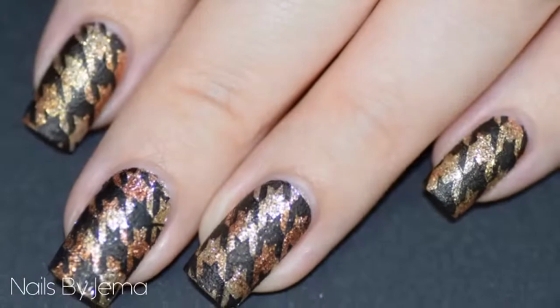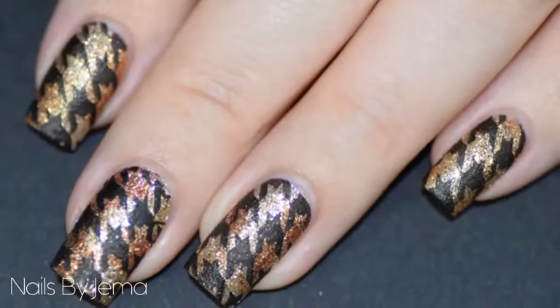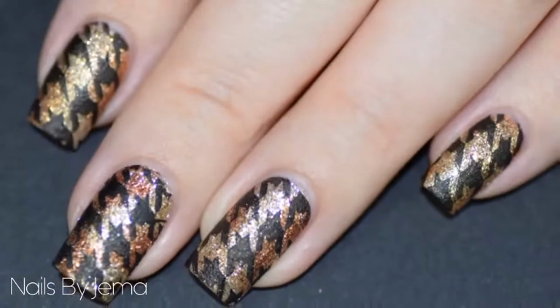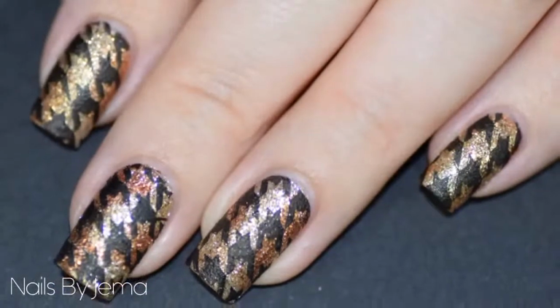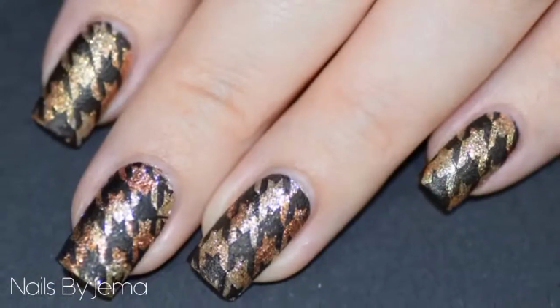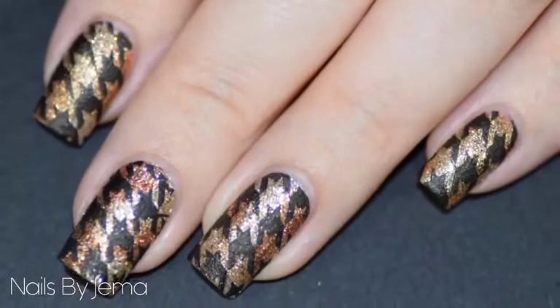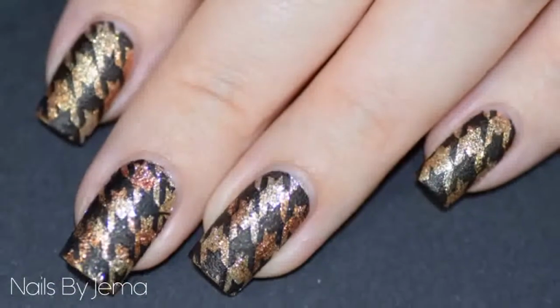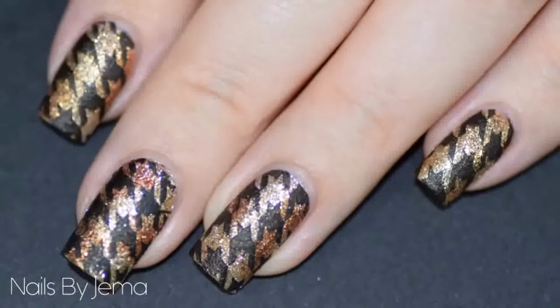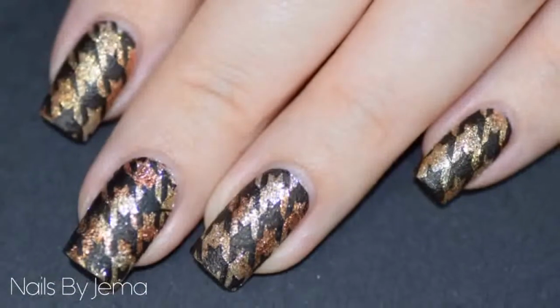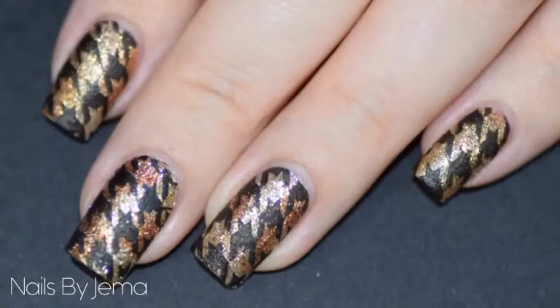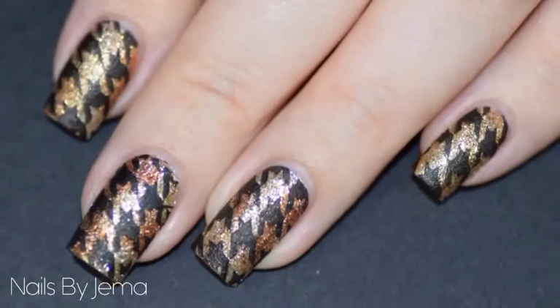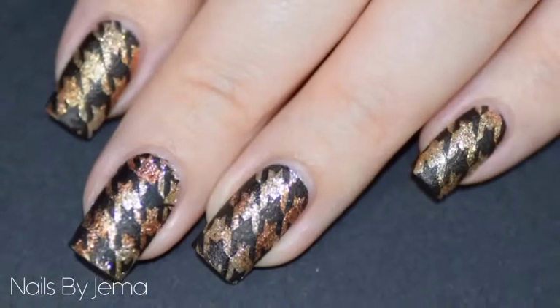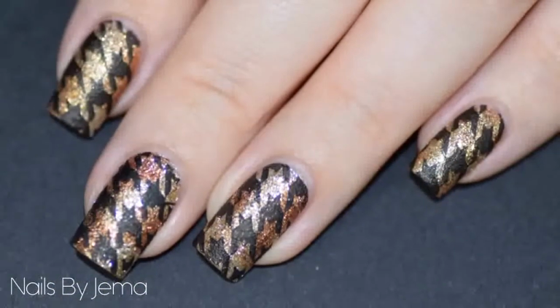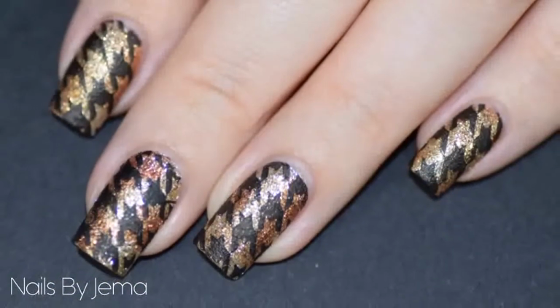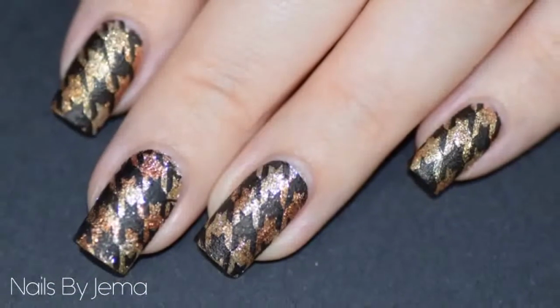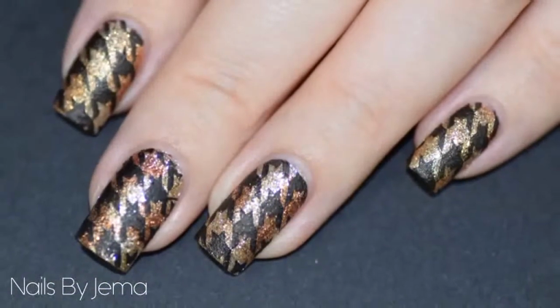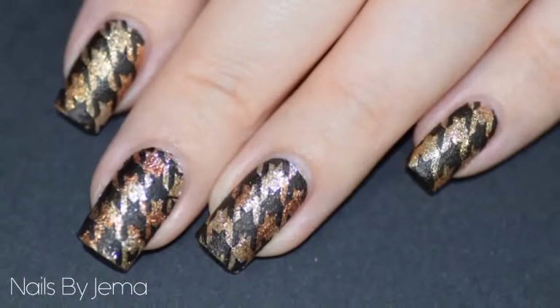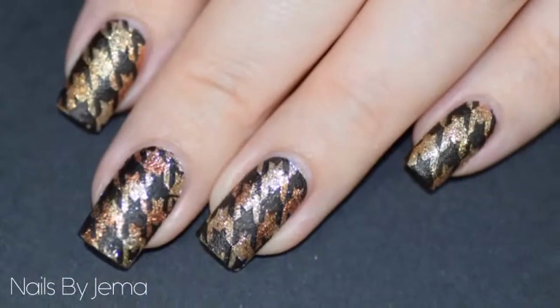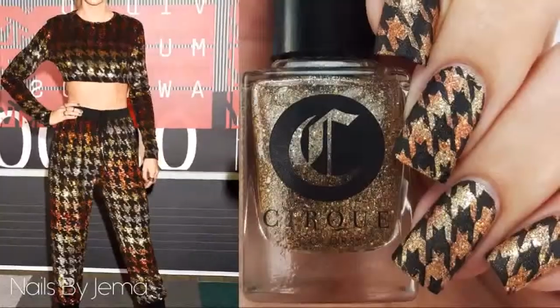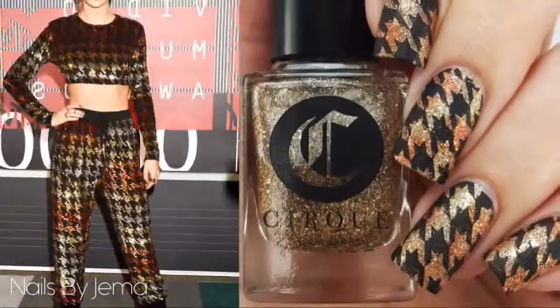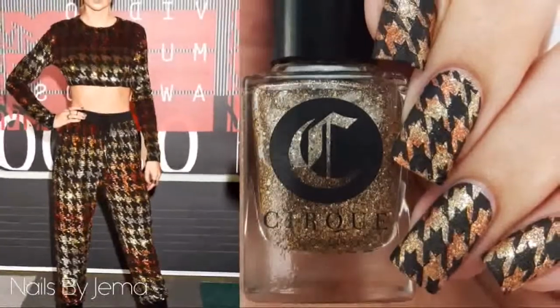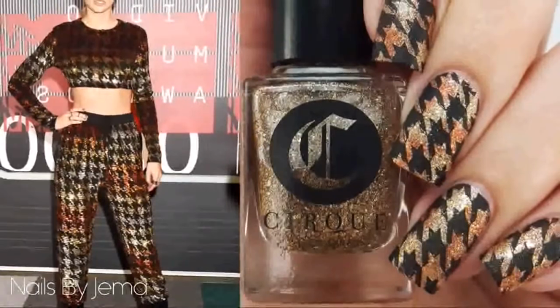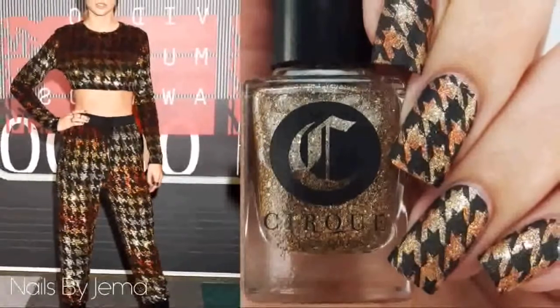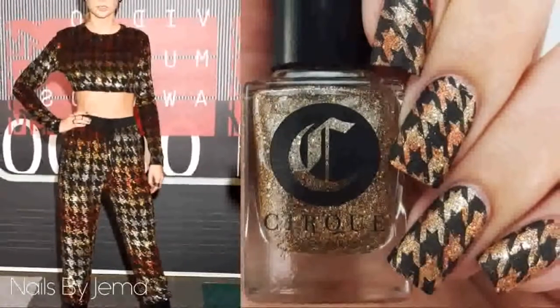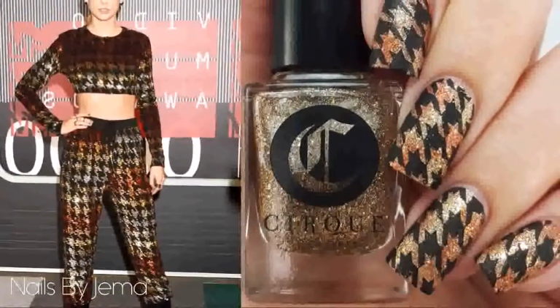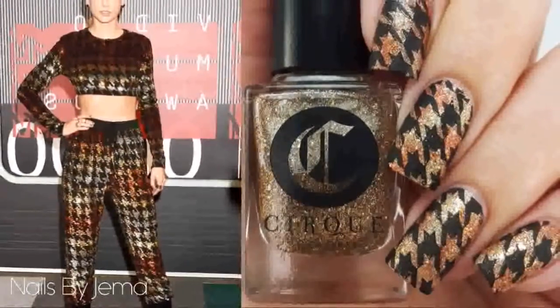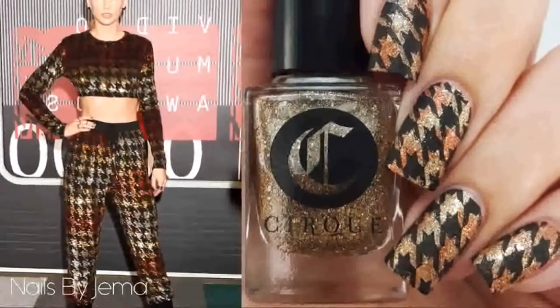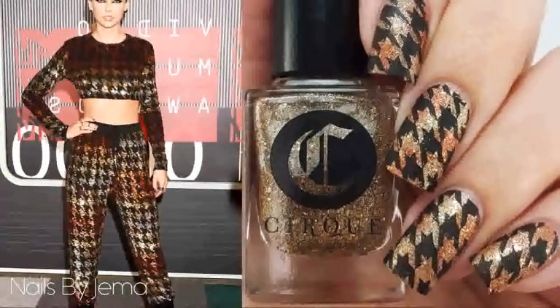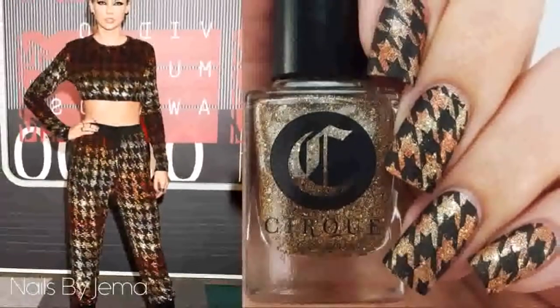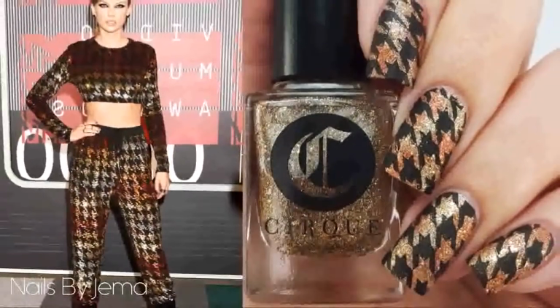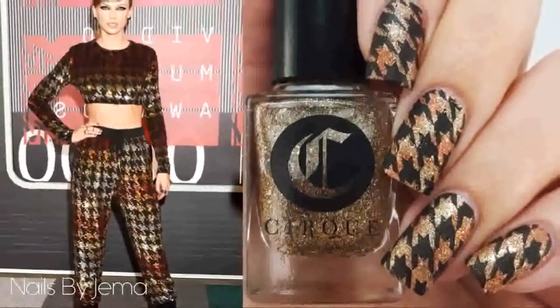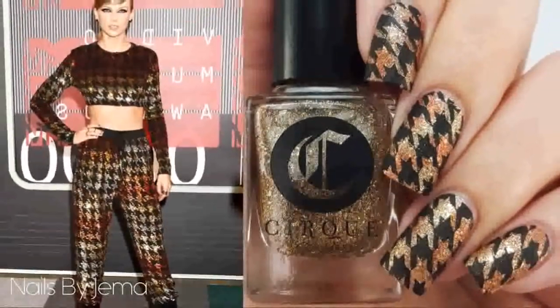Hi guys, in this video I'll be showing you how to do these glittery houndstooth nails inspired by Taylor Swift's MTV Video Music Awards outfit.